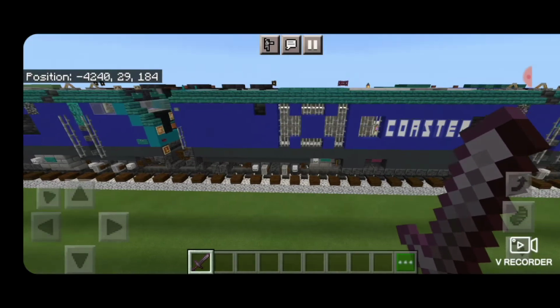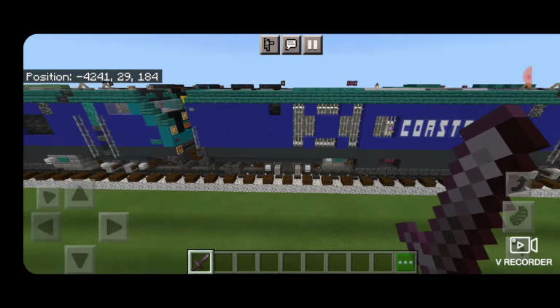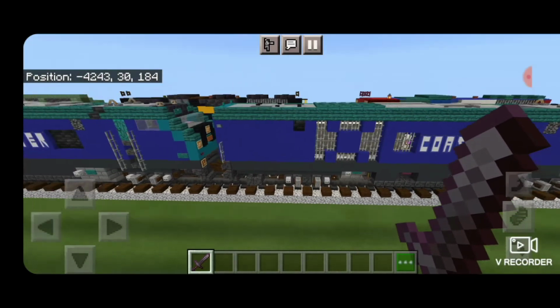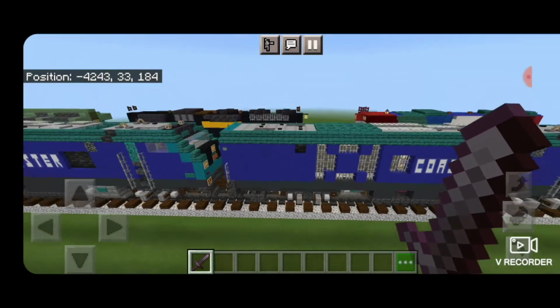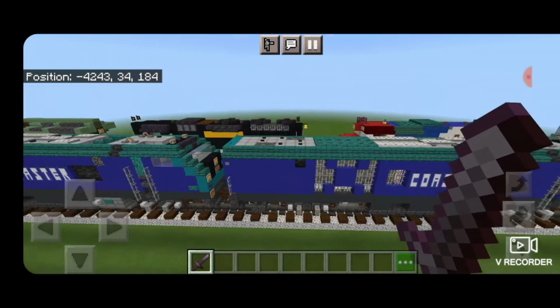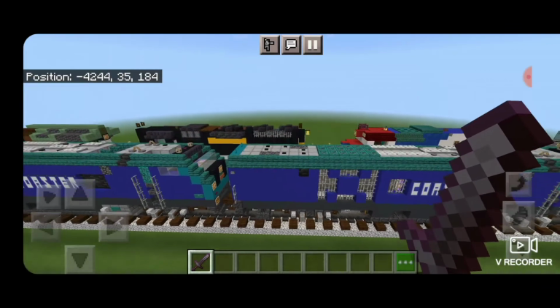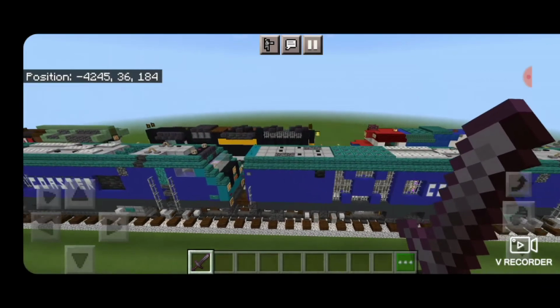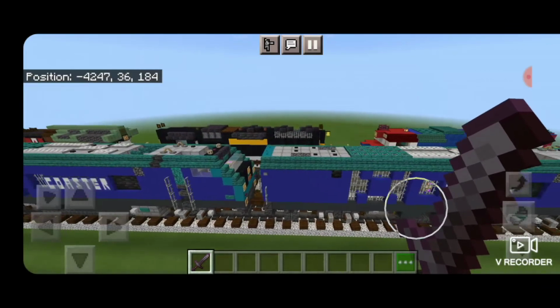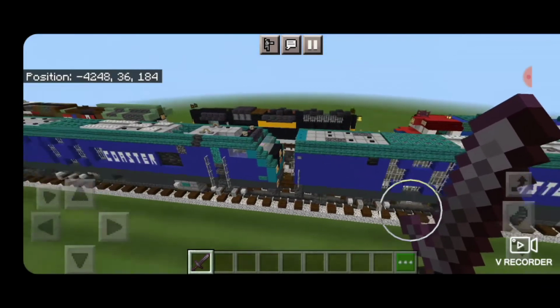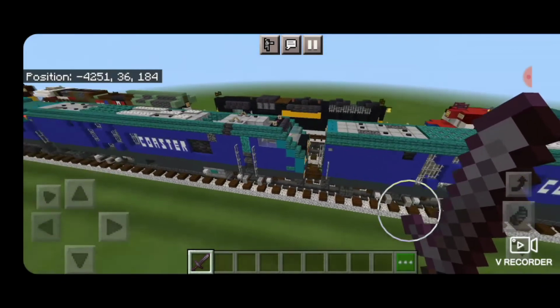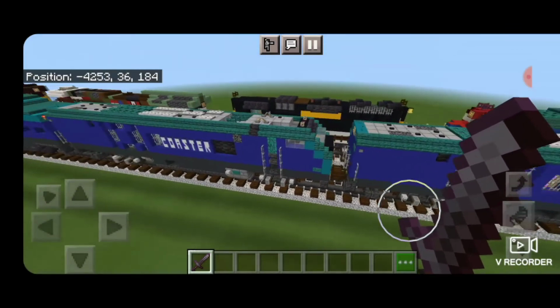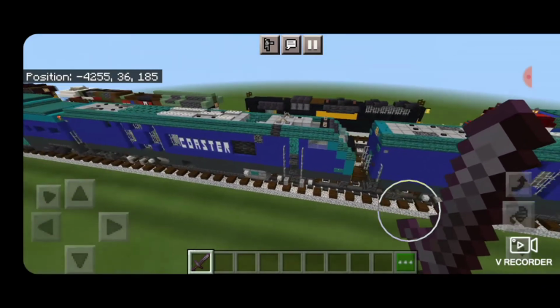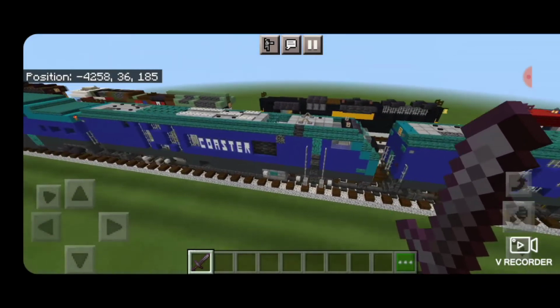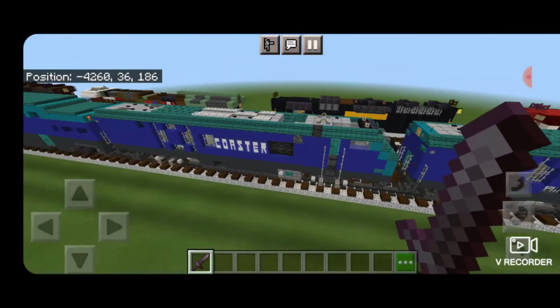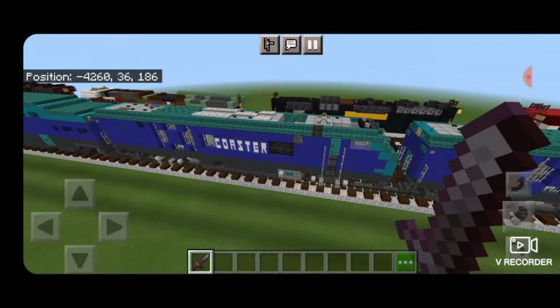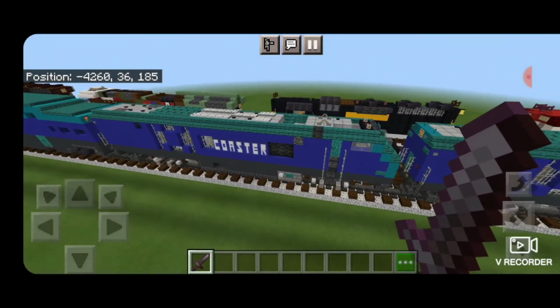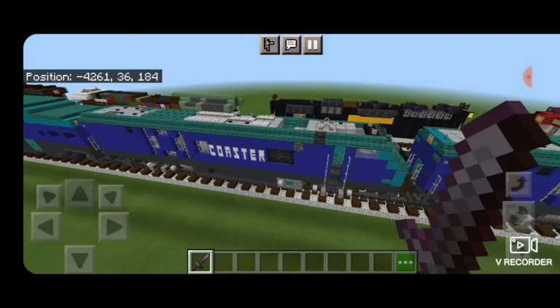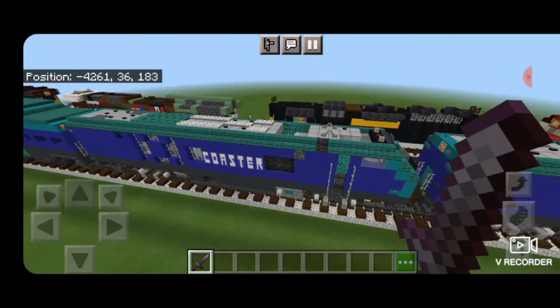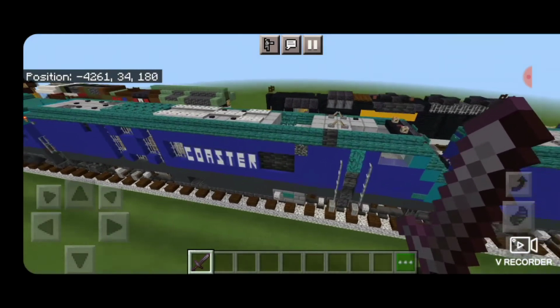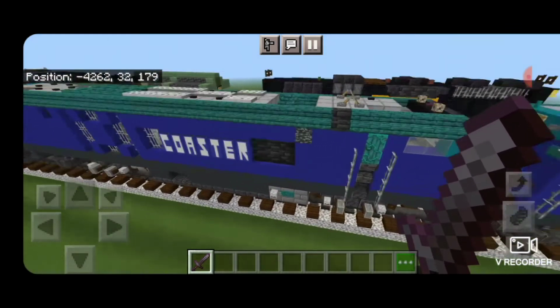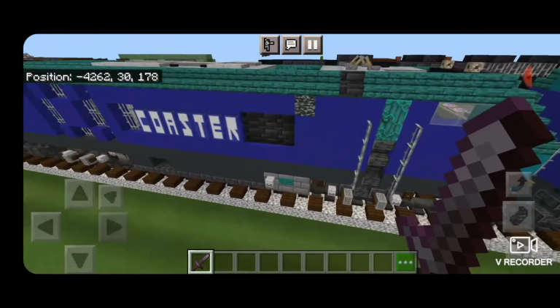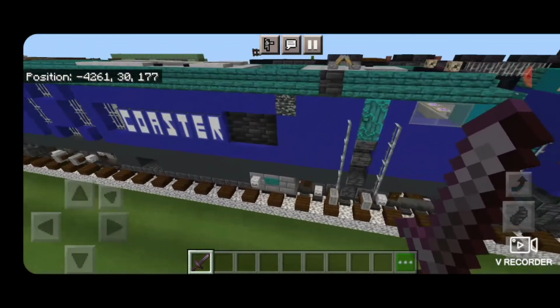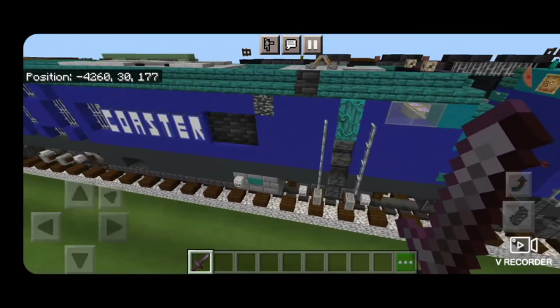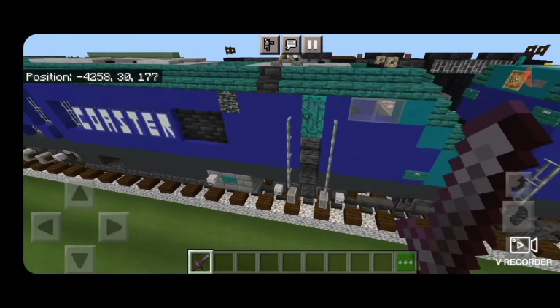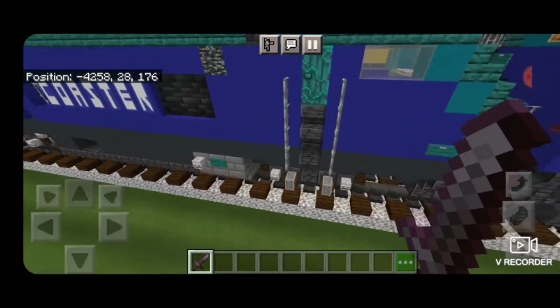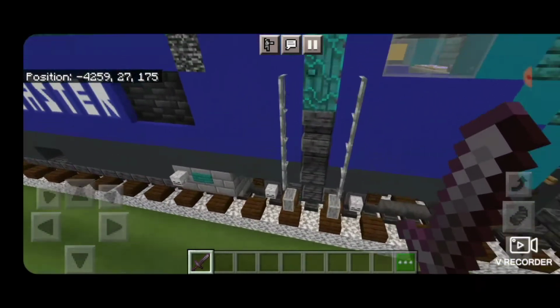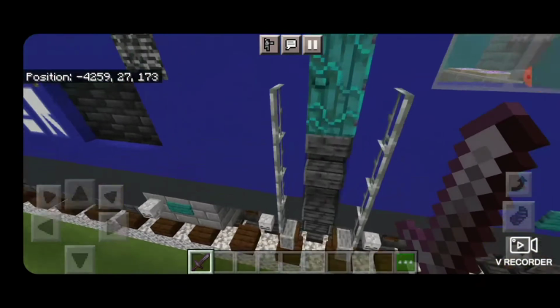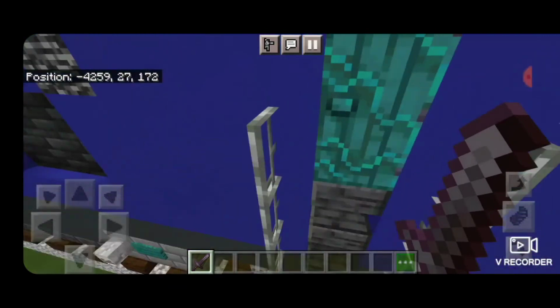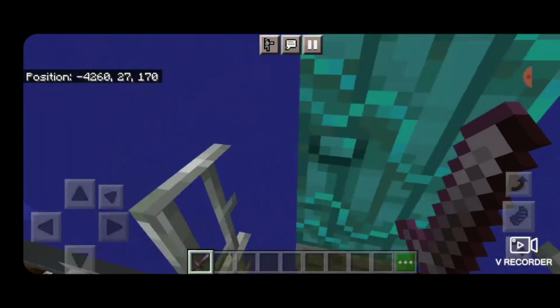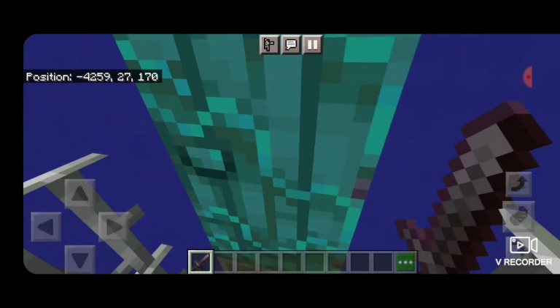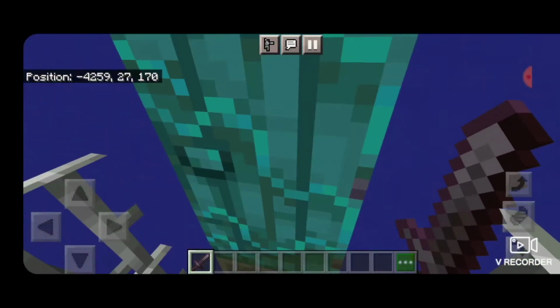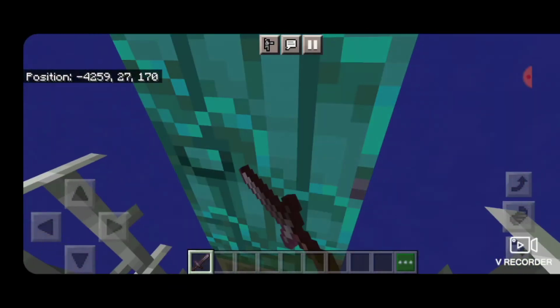This is what the front looks like; you can see all the details on top here. They have that big X-shaped vent on the side that you can see through. Then we'll come inside and start looking at the interior.